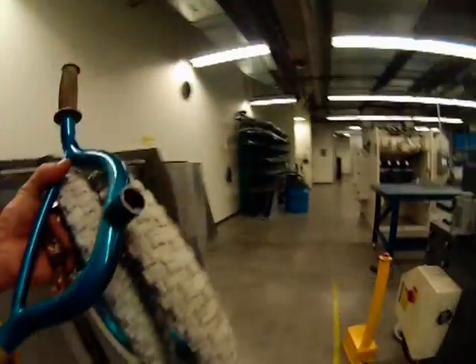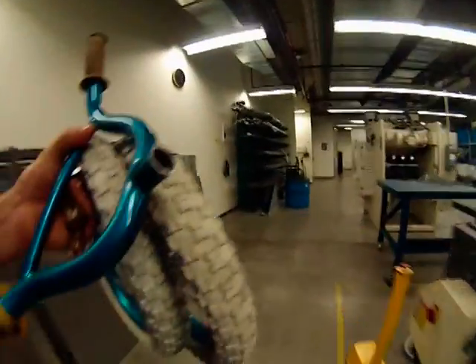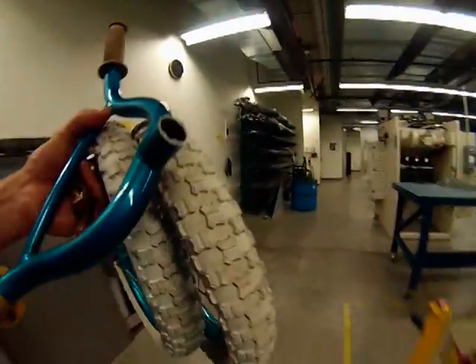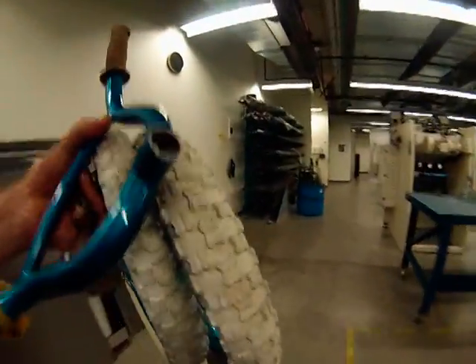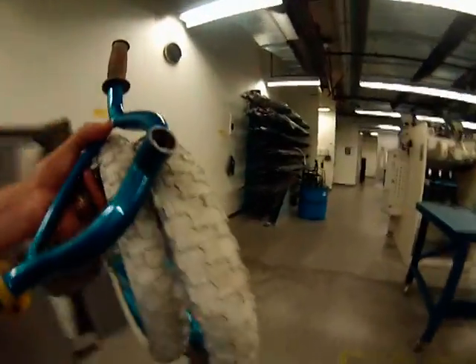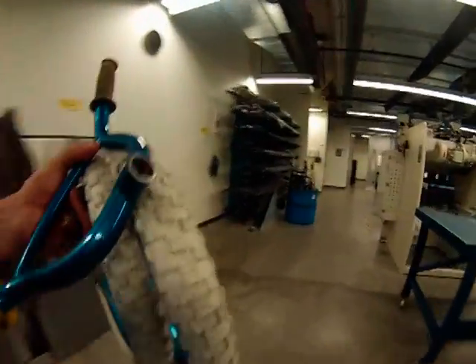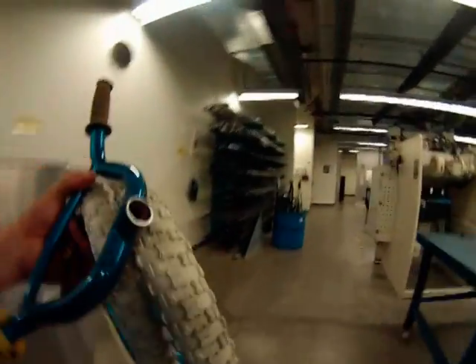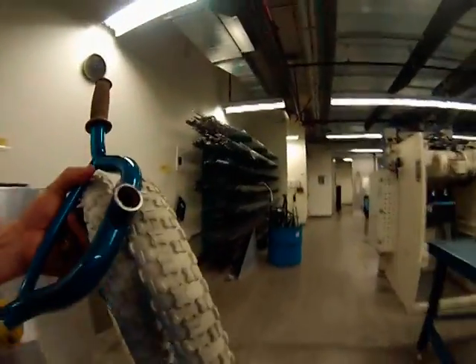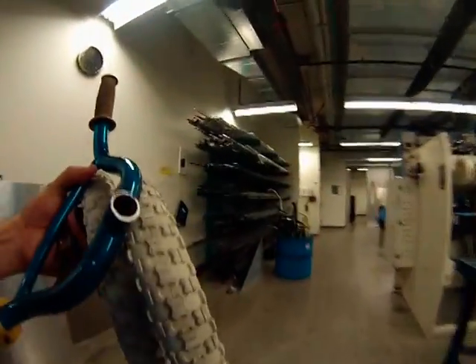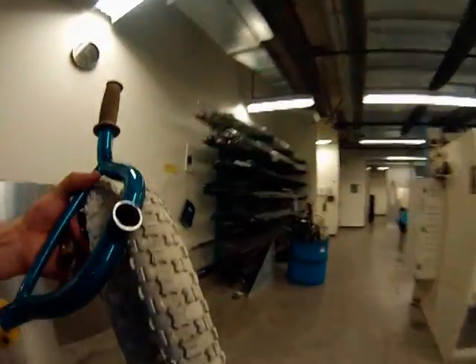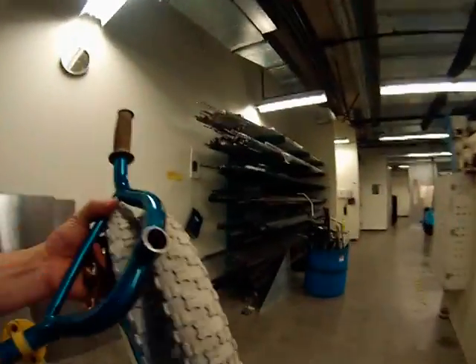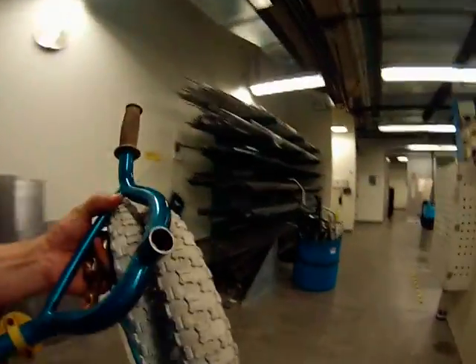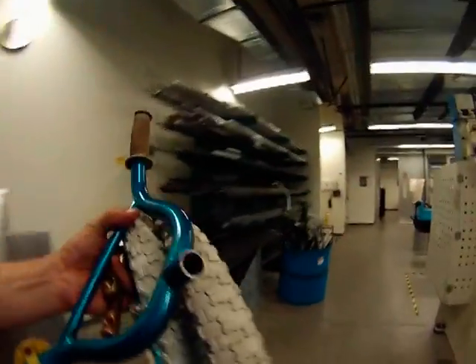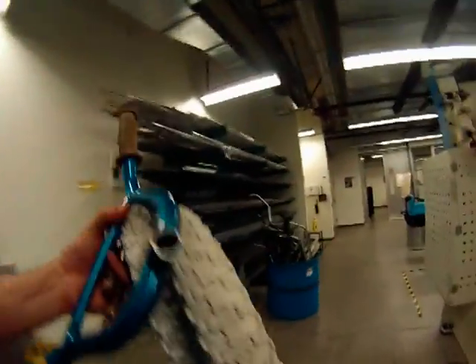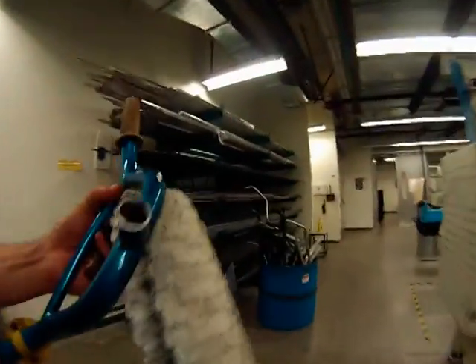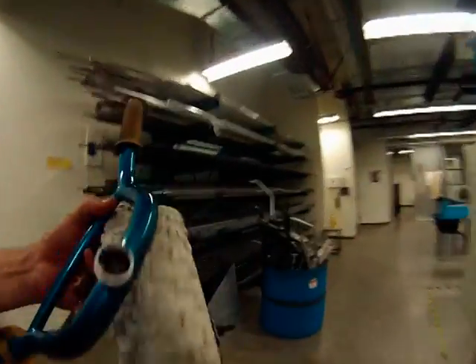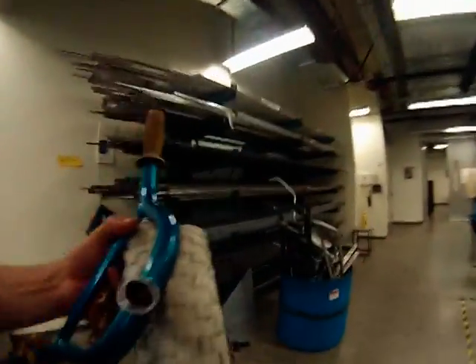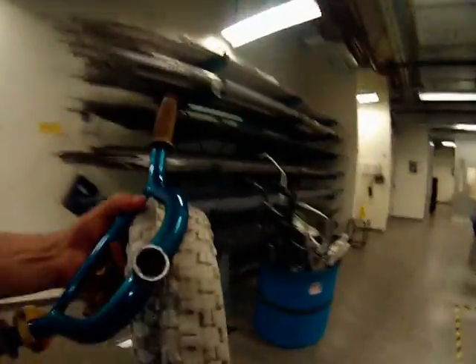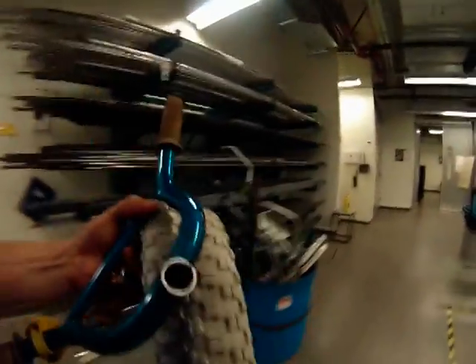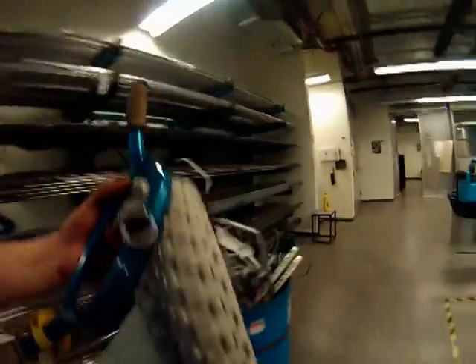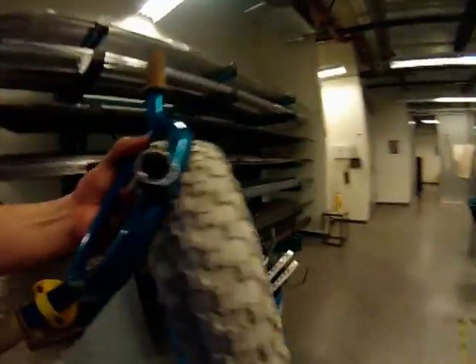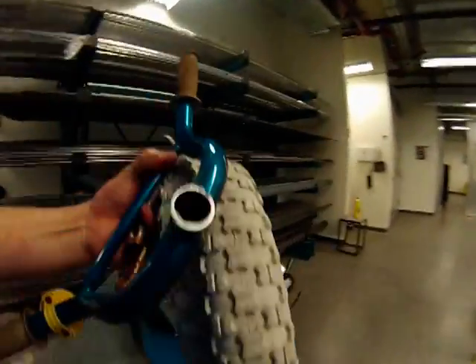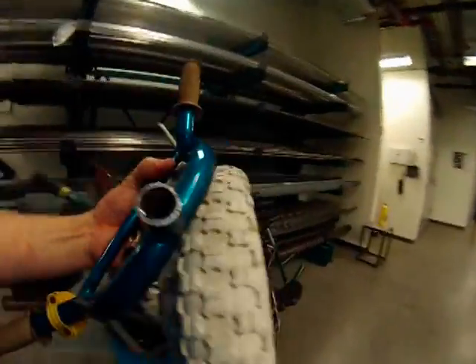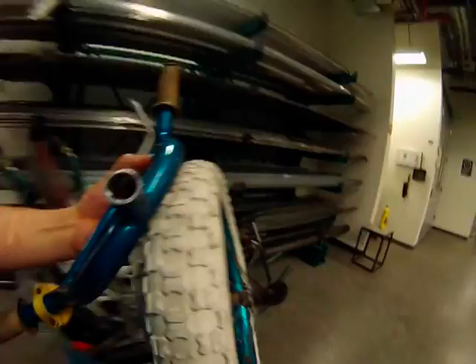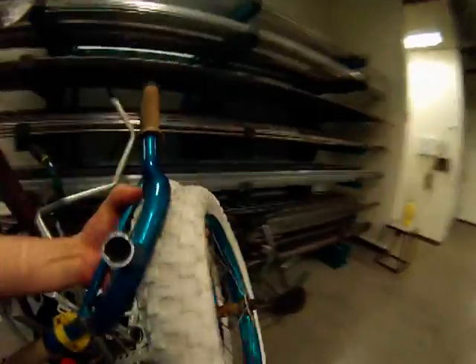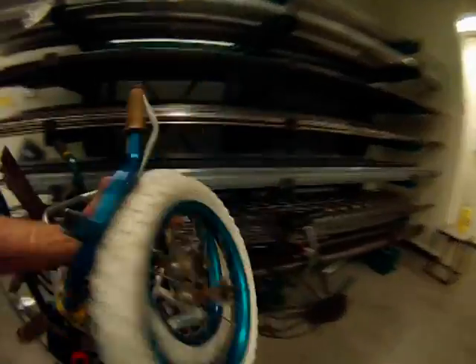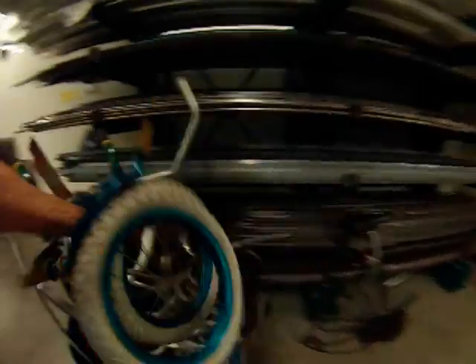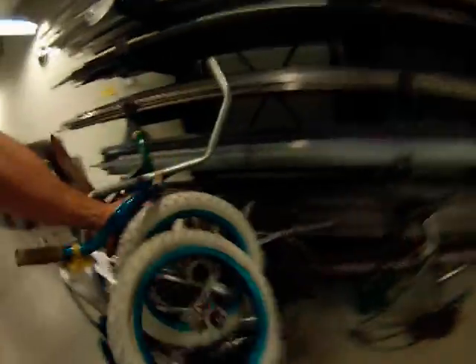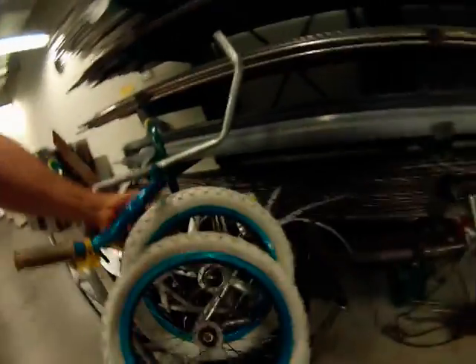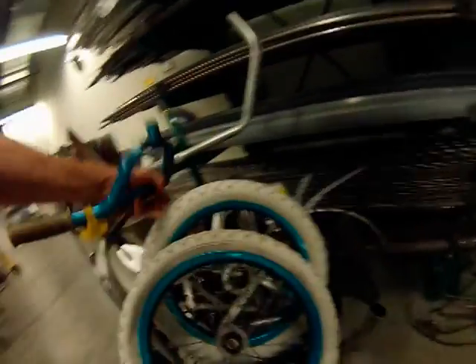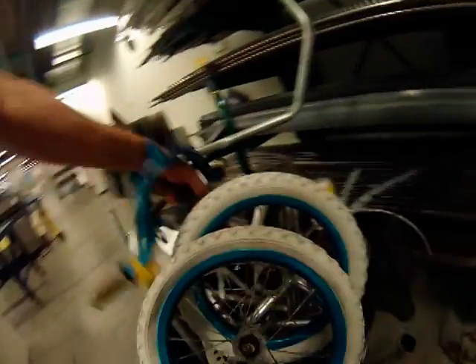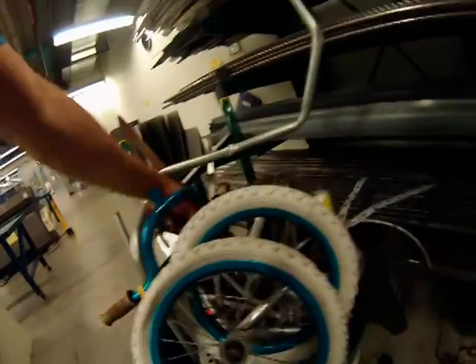Back at the metal shop, I was sure to put the components I didn't use into the recycled metal bin.